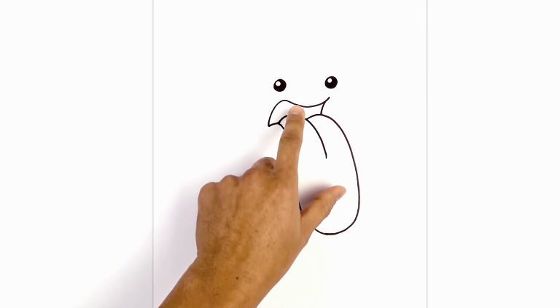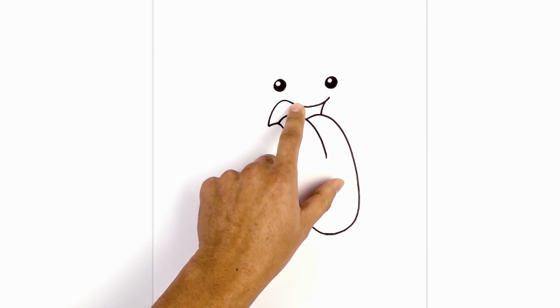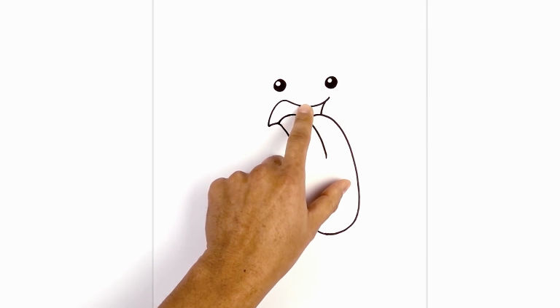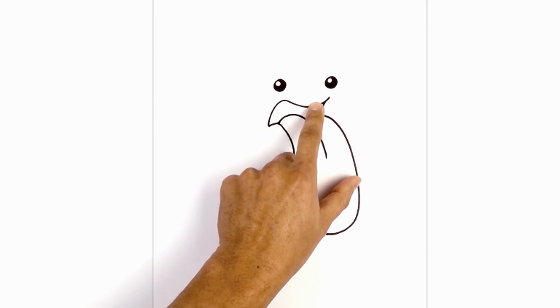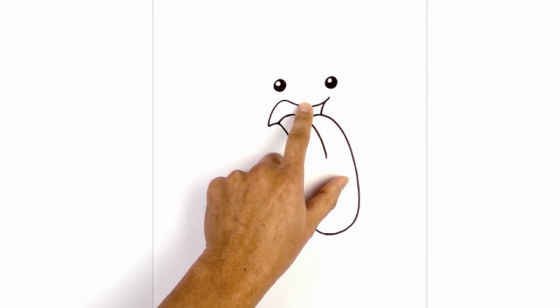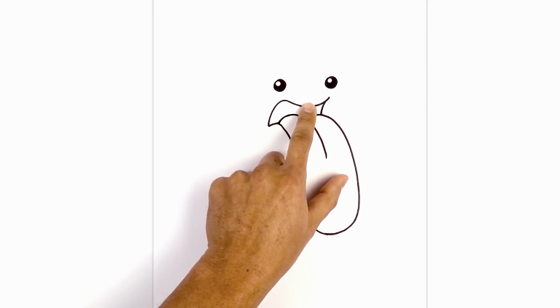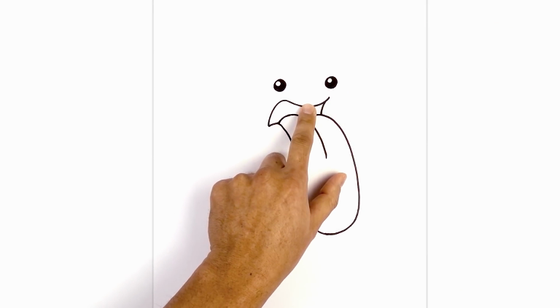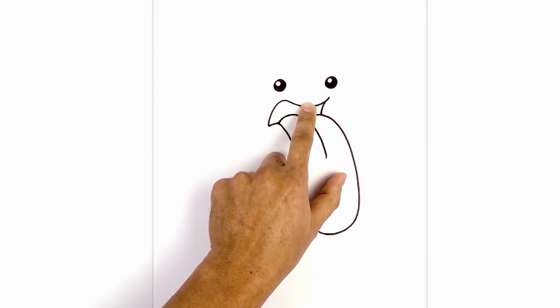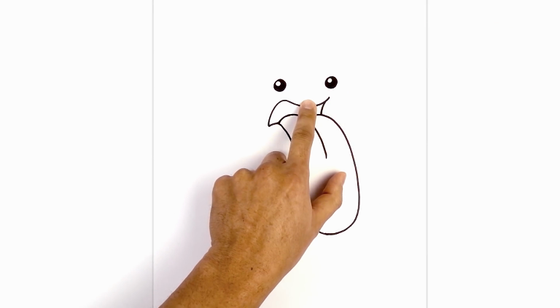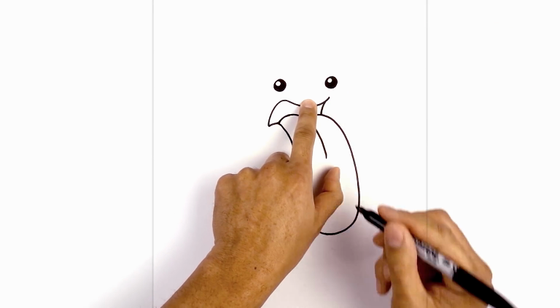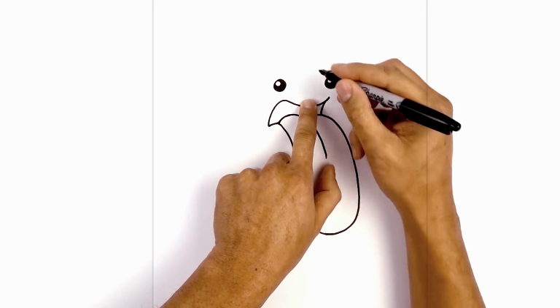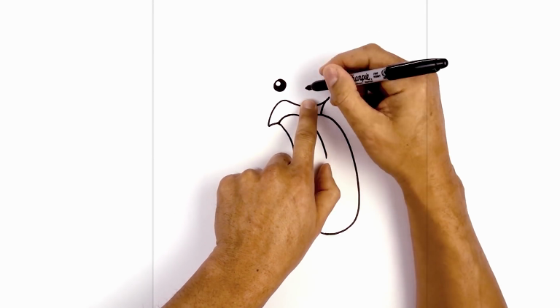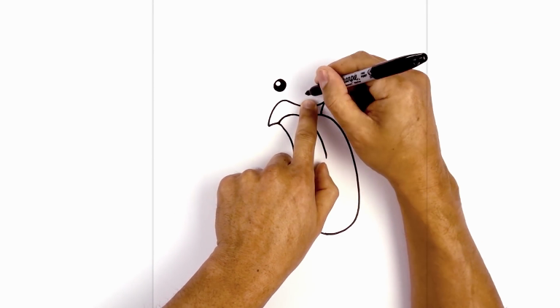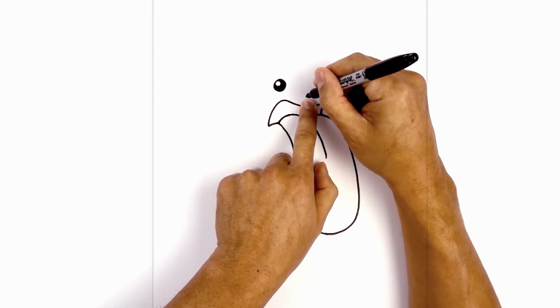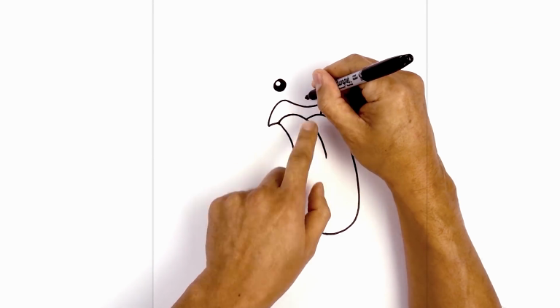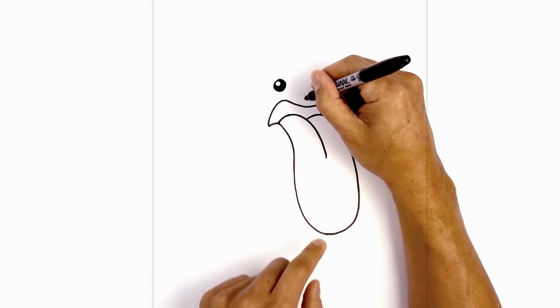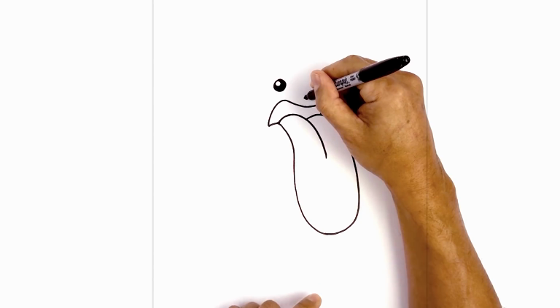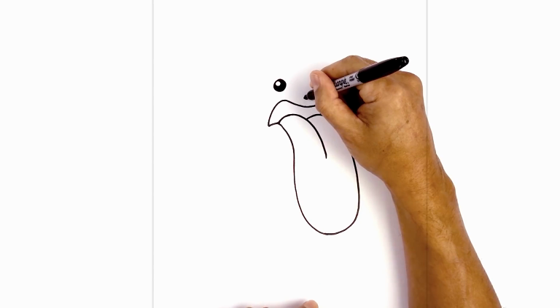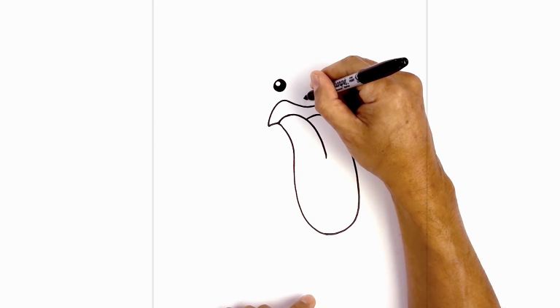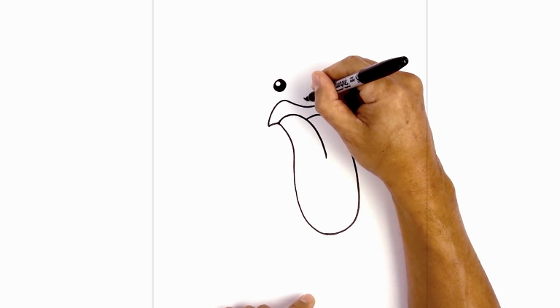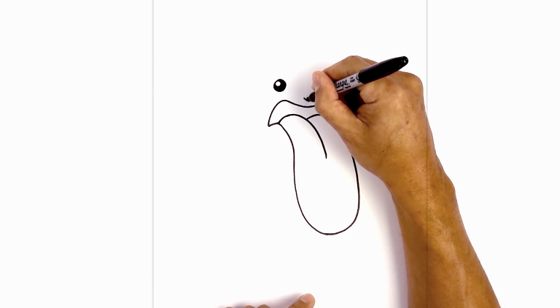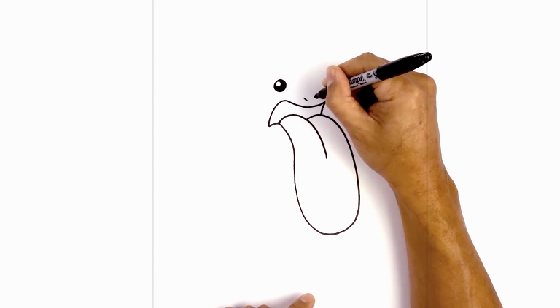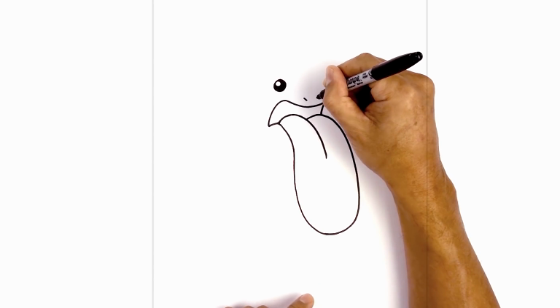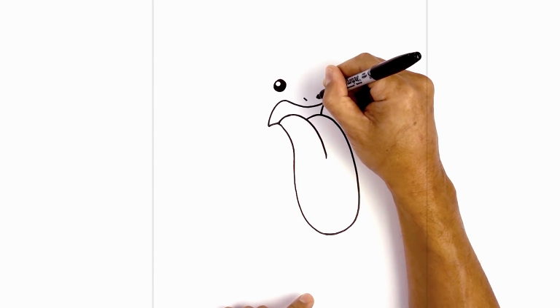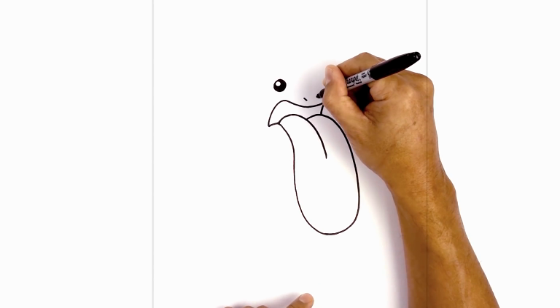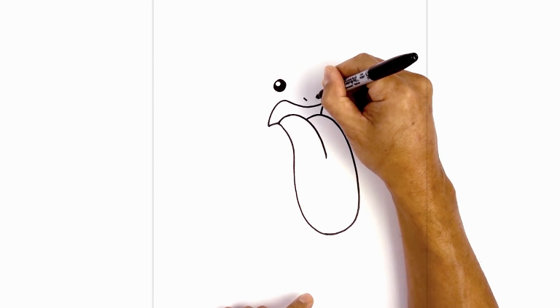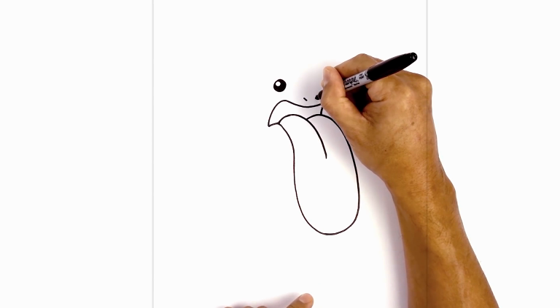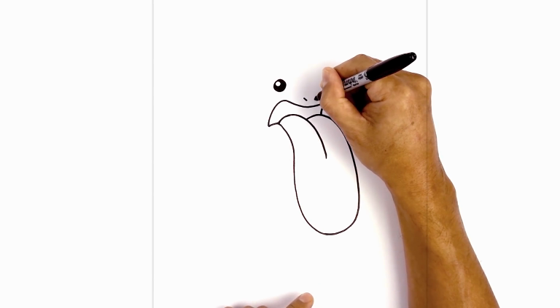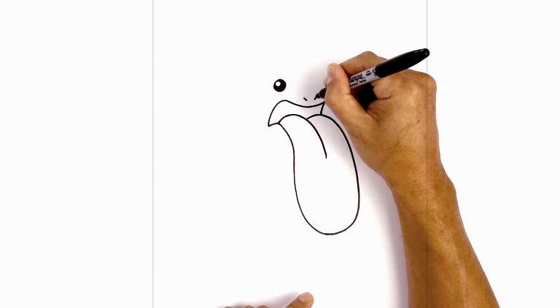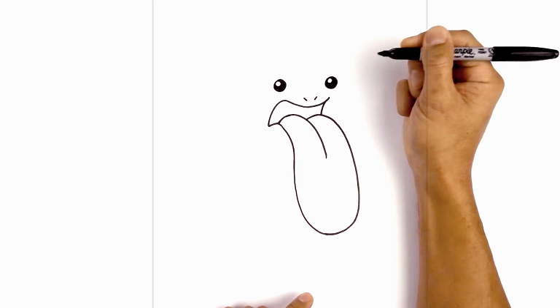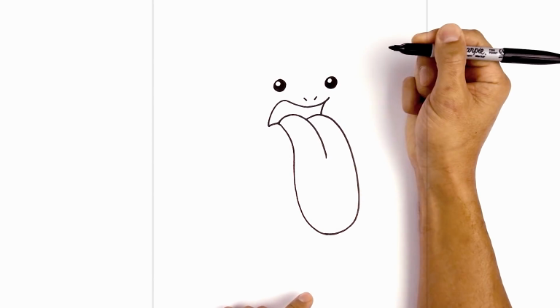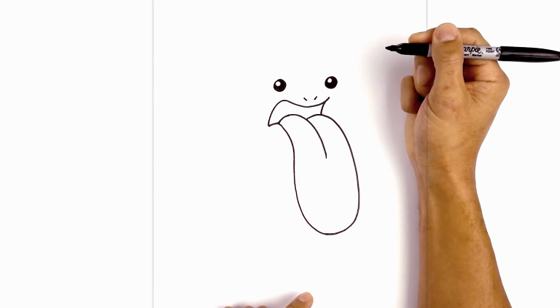At the bottom of this curve we're going to step up and draw in the nostrils. We're going to draw two short angled lines coming down and then in.